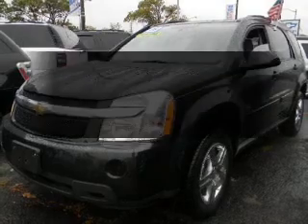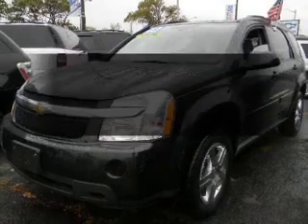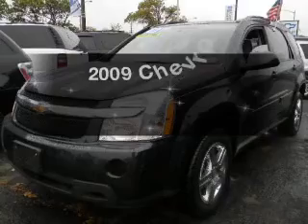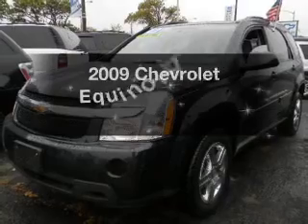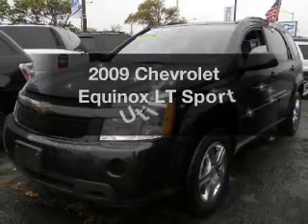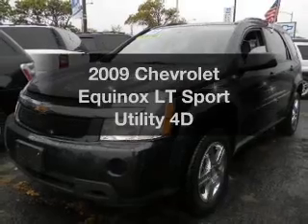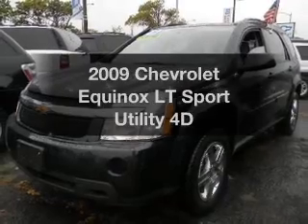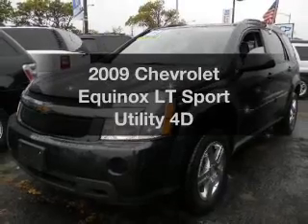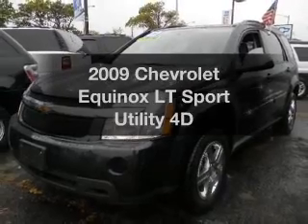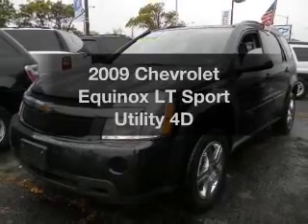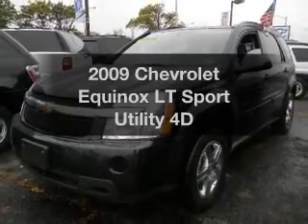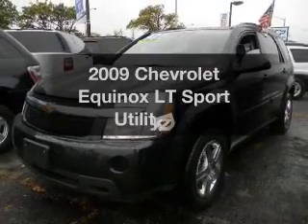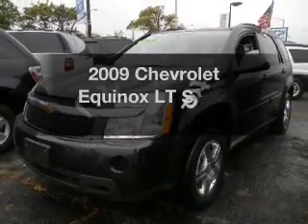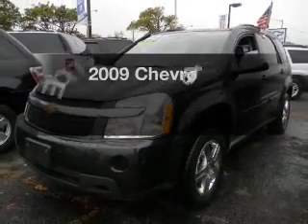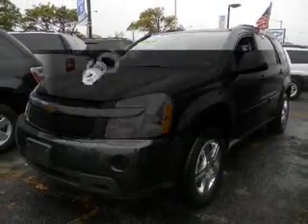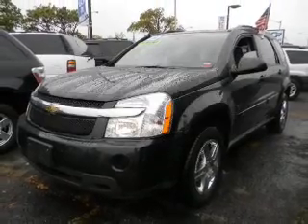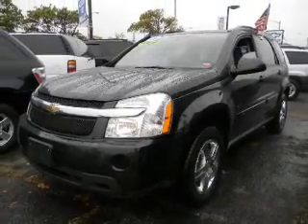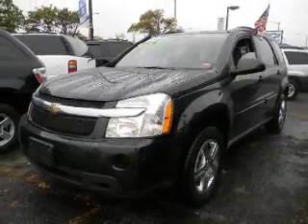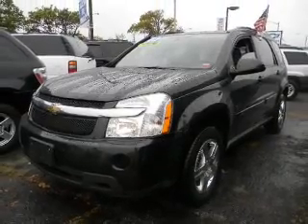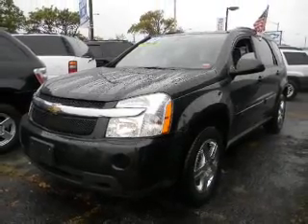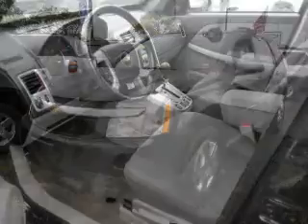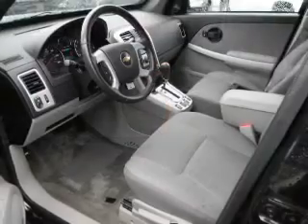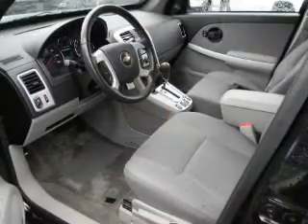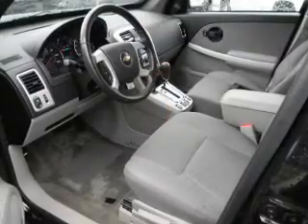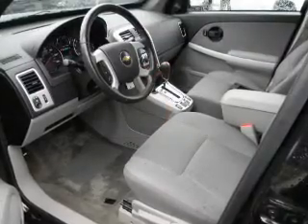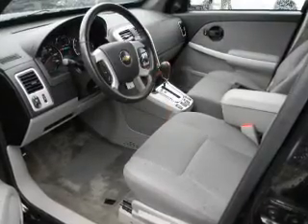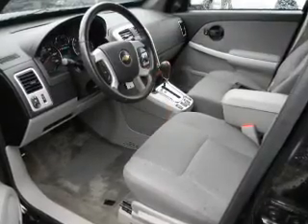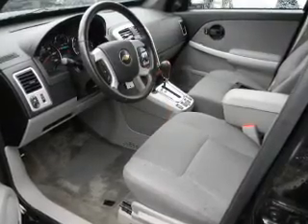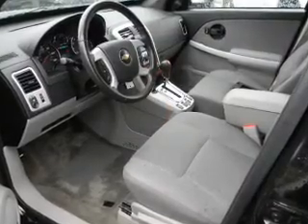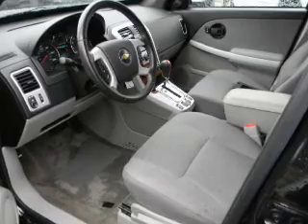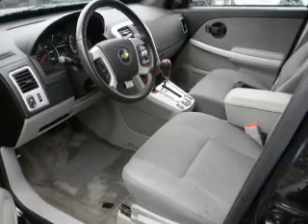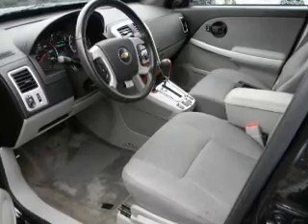Check out this 2009 Chevrolet Equinox. Travel the roads in style and comfort in this great vehicle.